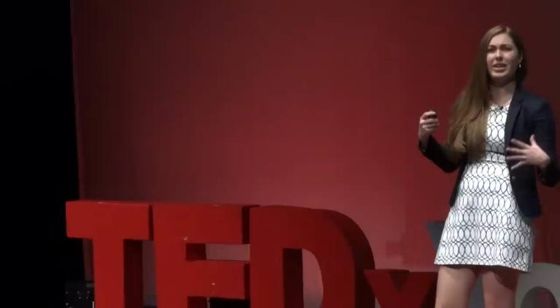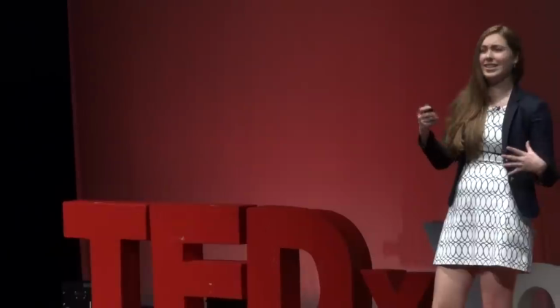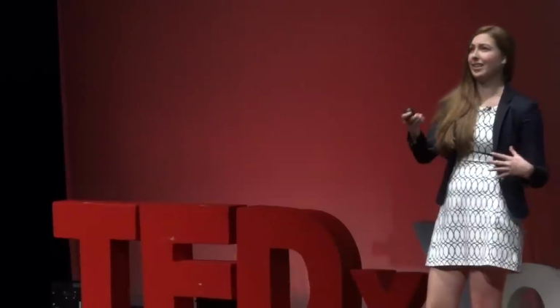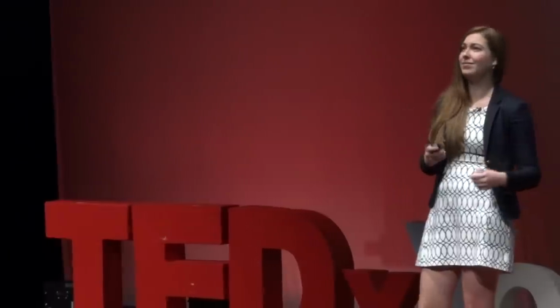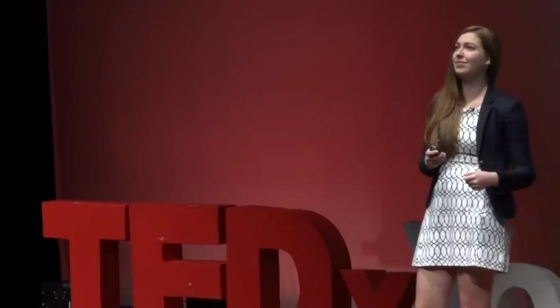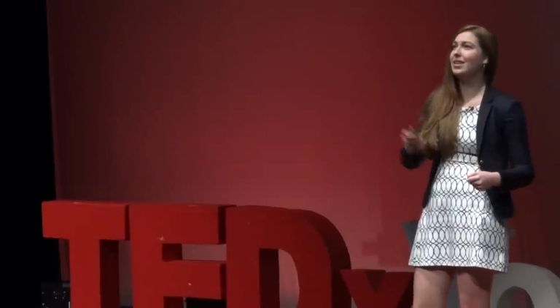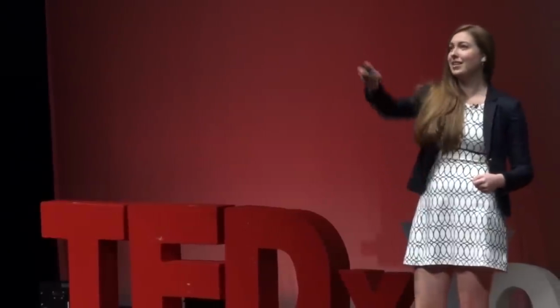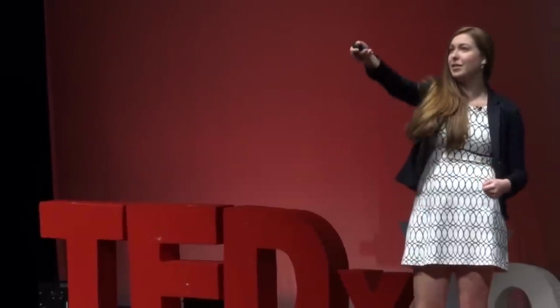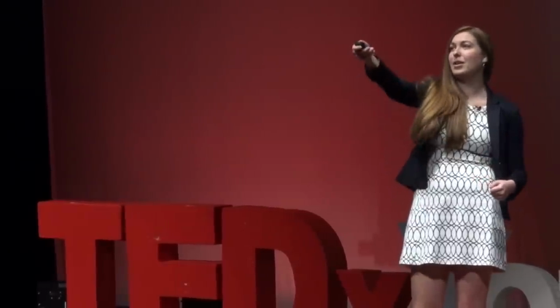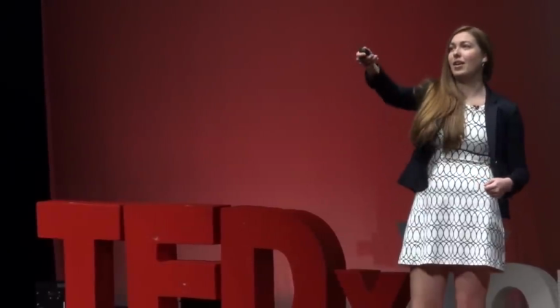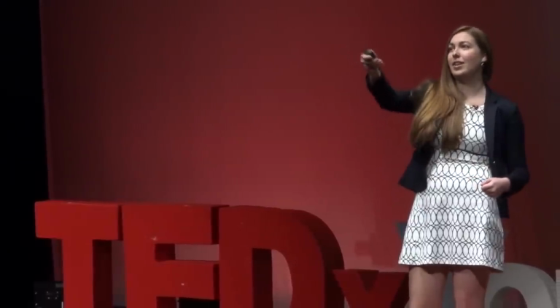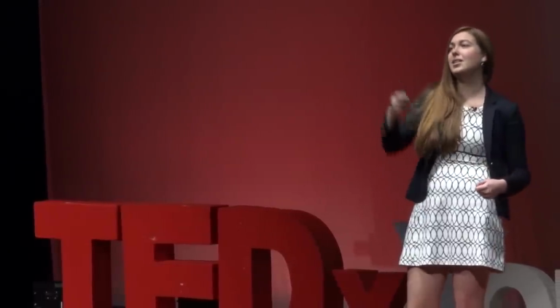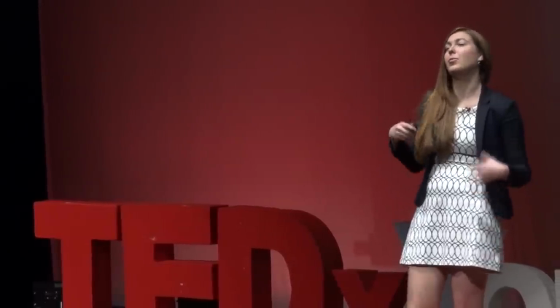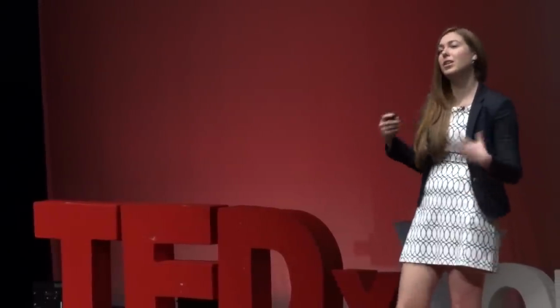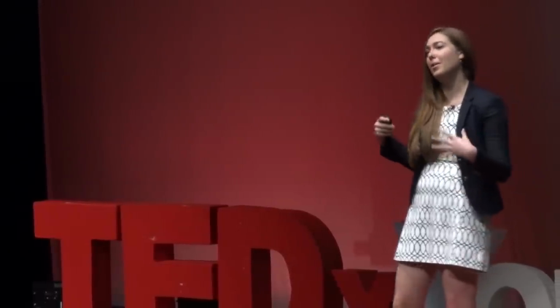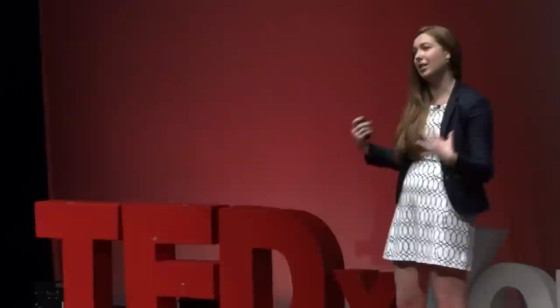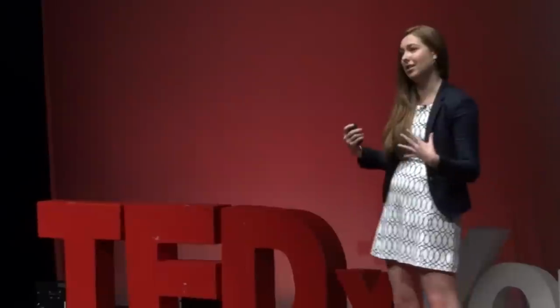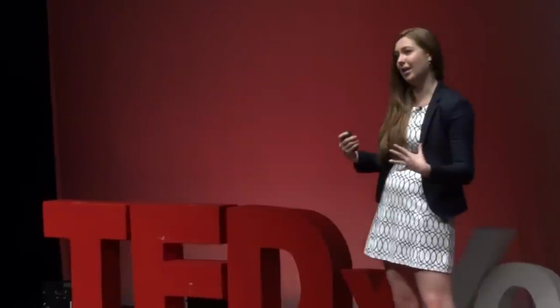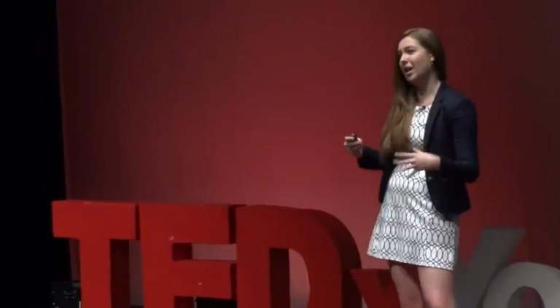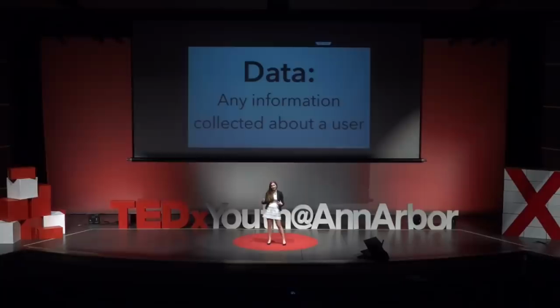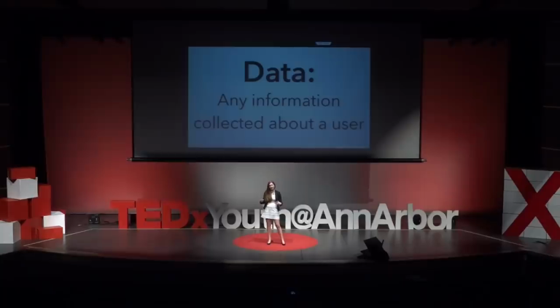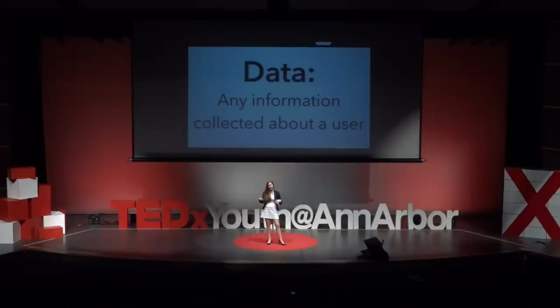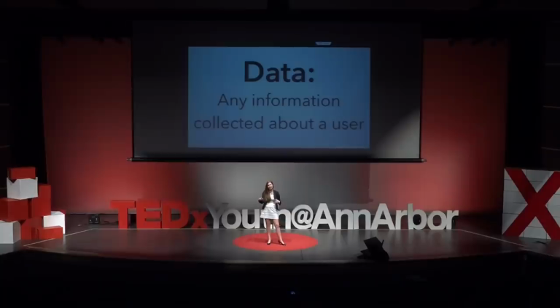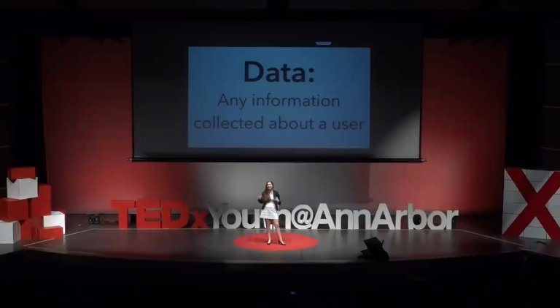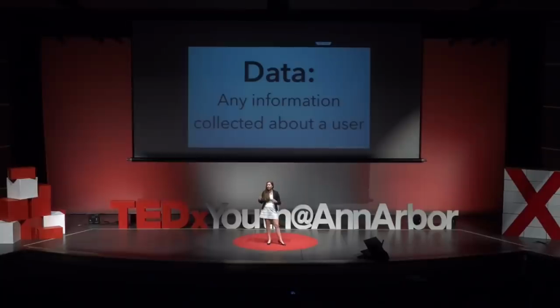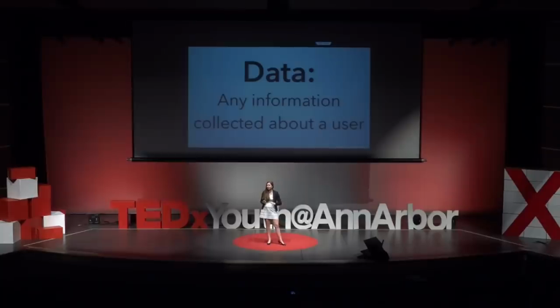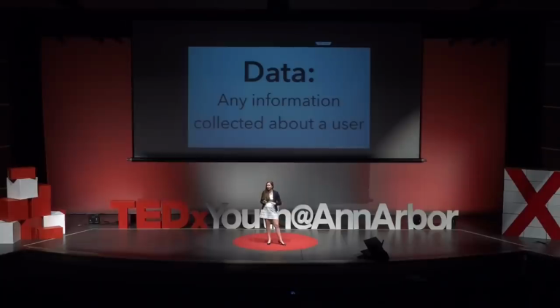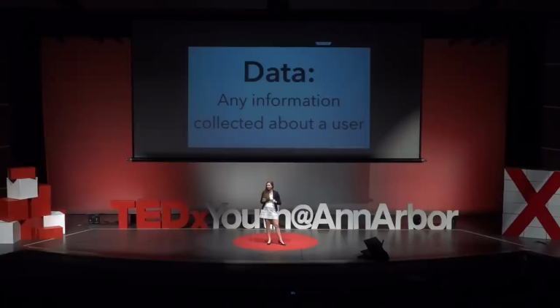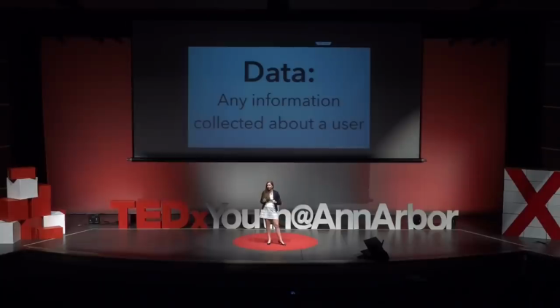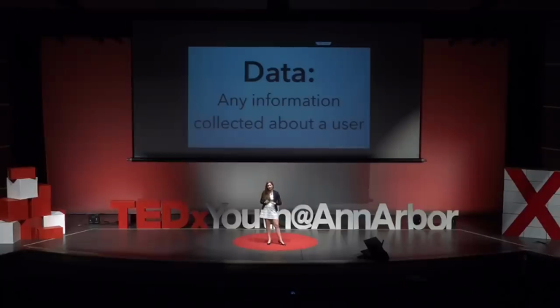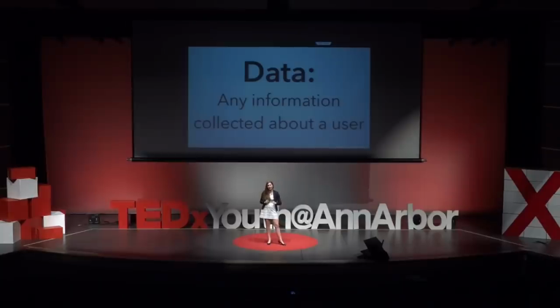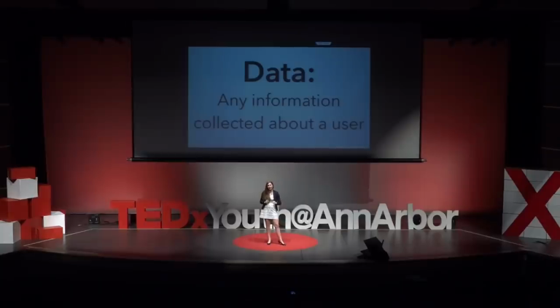What is data? Data can mean a lot of things, but when I talk about it here today, I just mean any information that's been collected about a user.